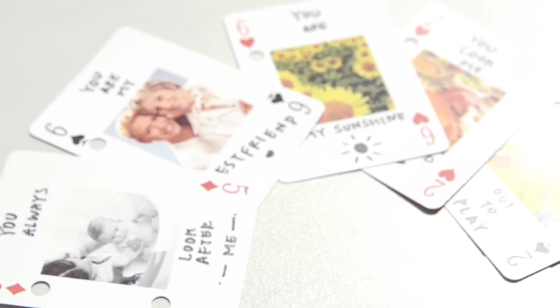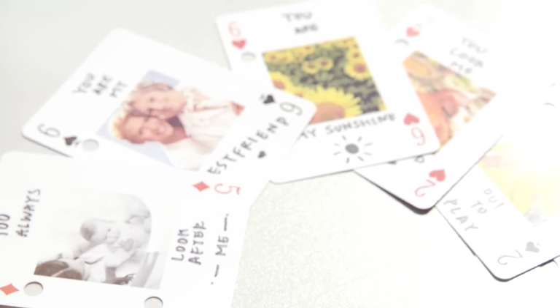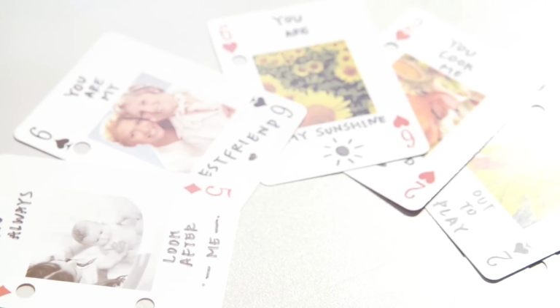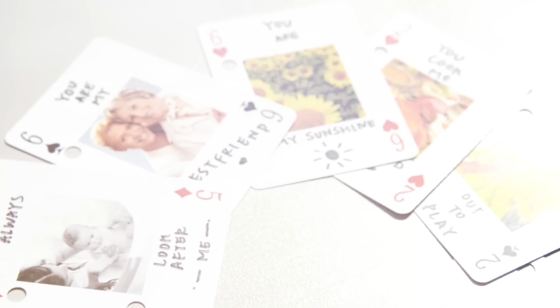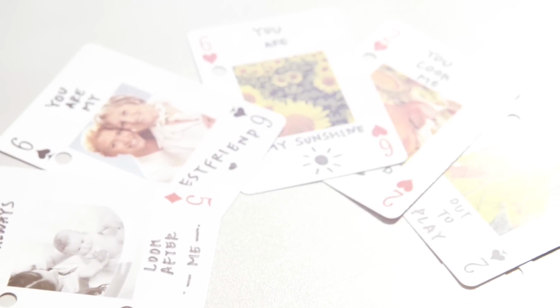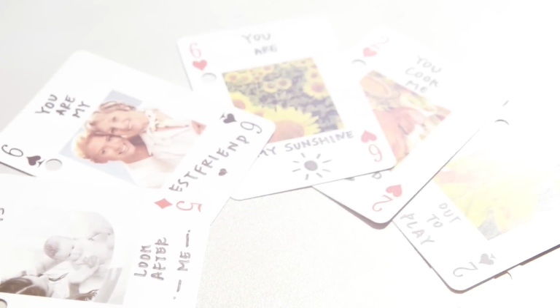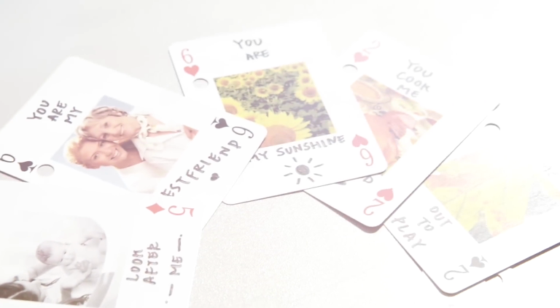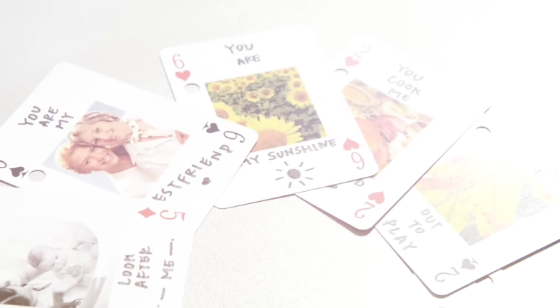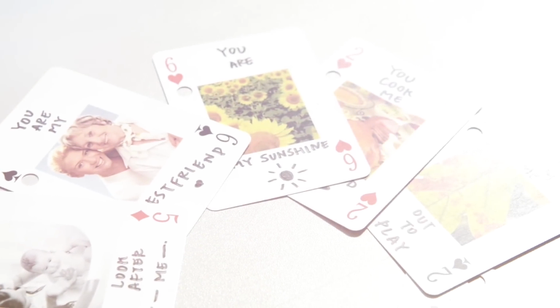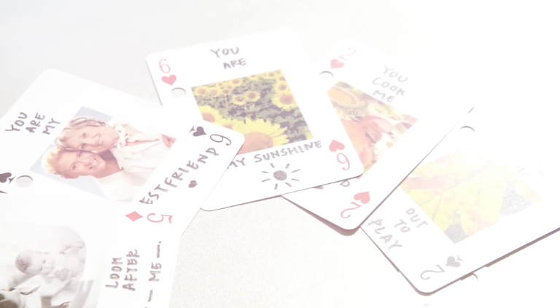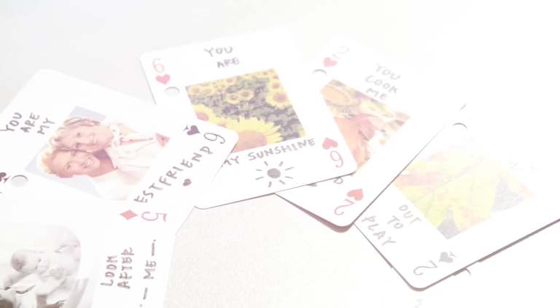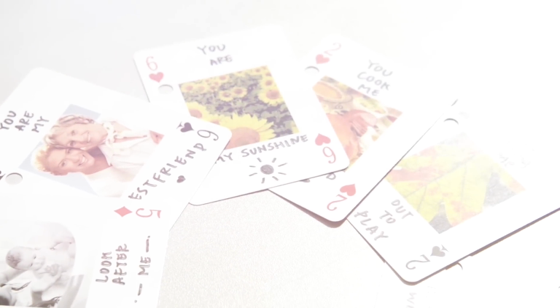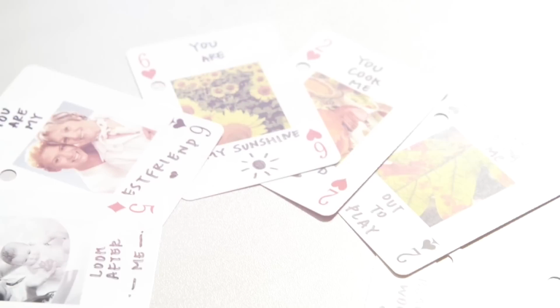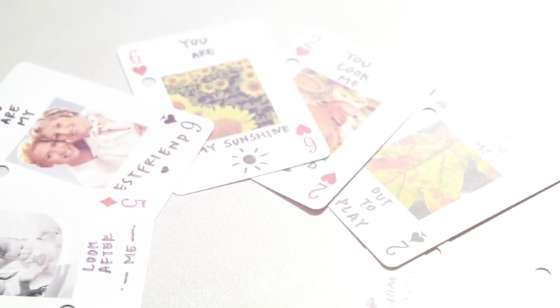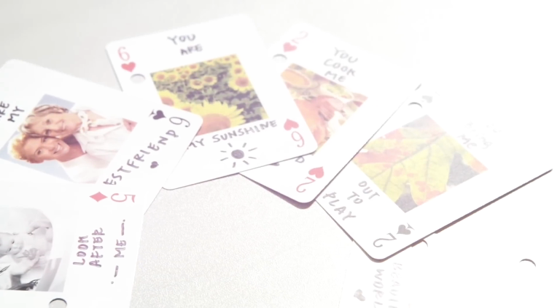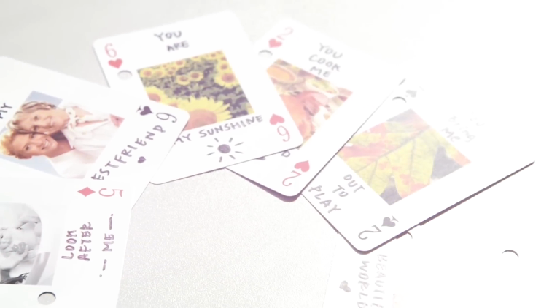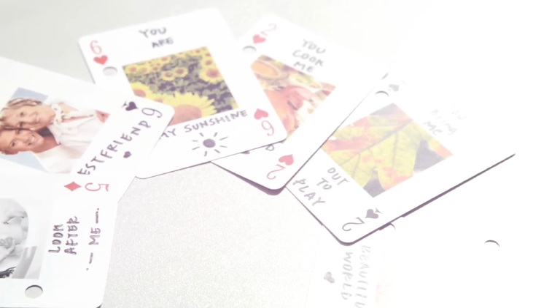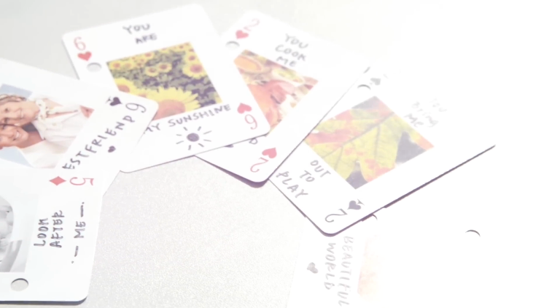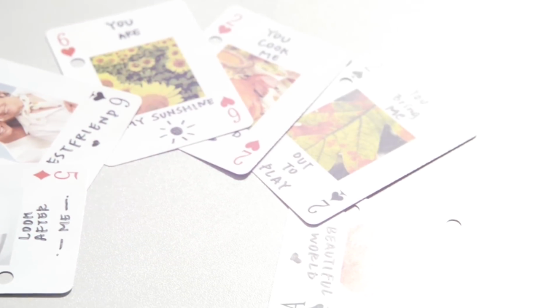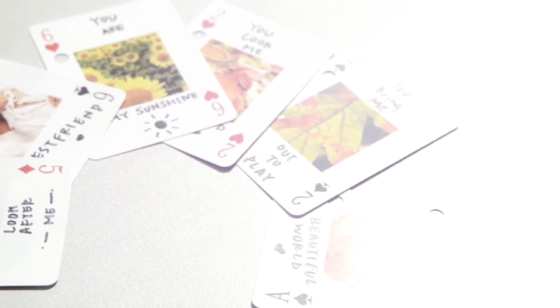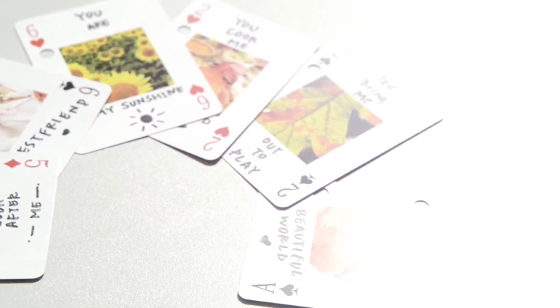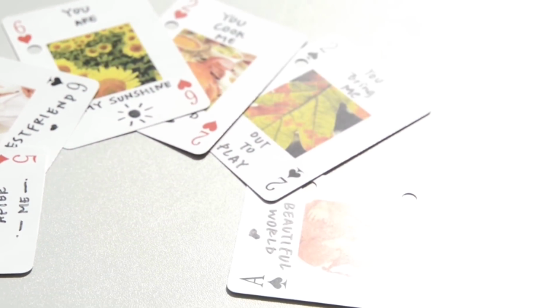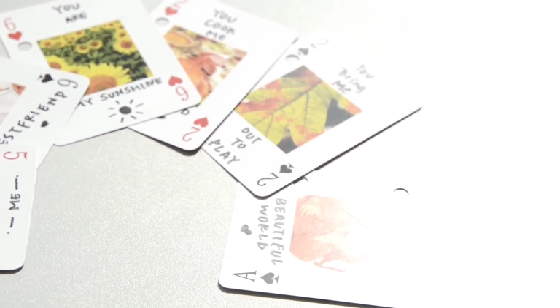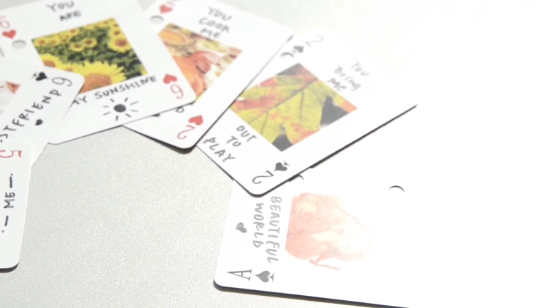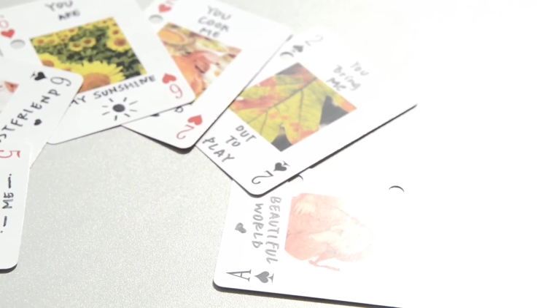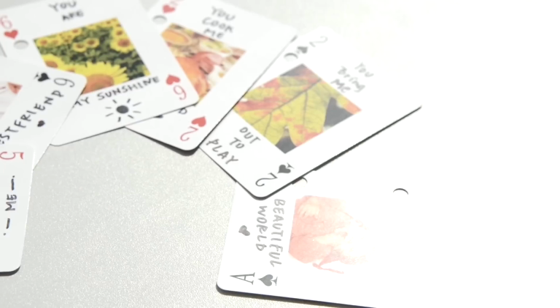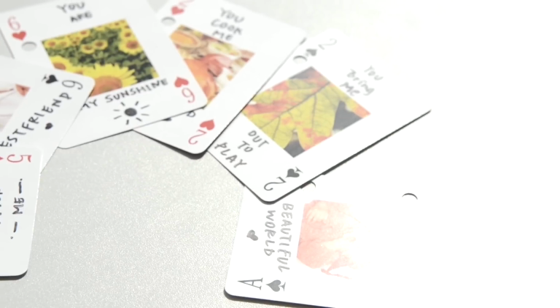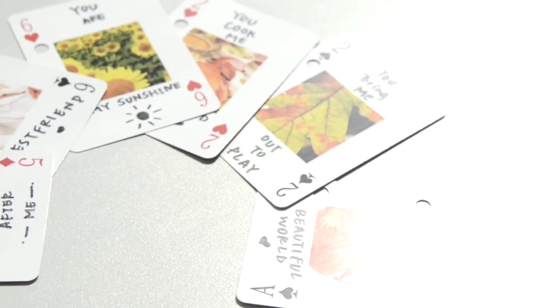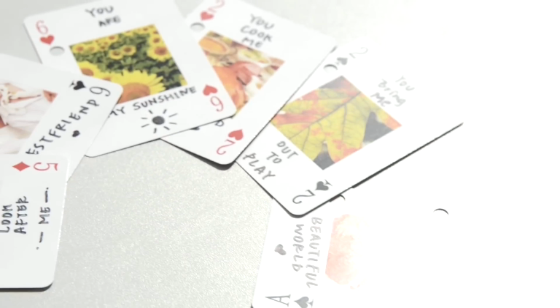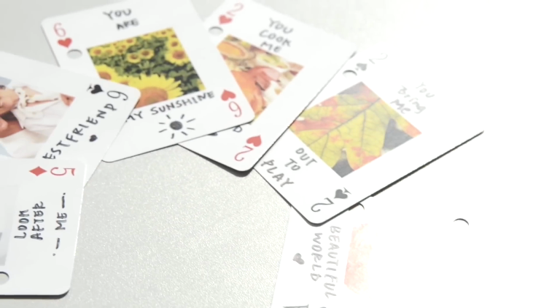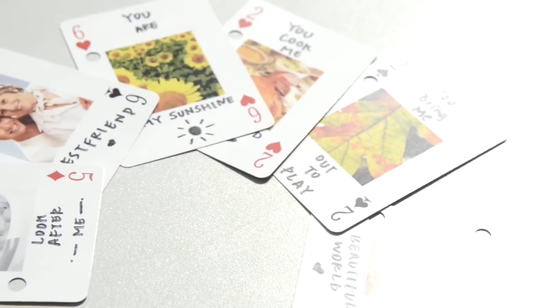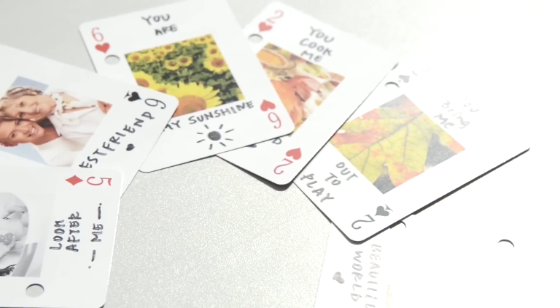Mom doesn't want you to spend a lot of money on her Mother's Day gift. Write the reasons you love your mom, or whoever it is going to, on each sheet of card.